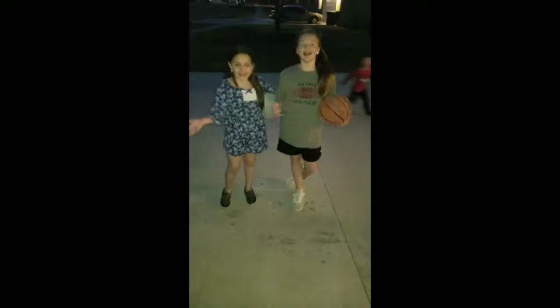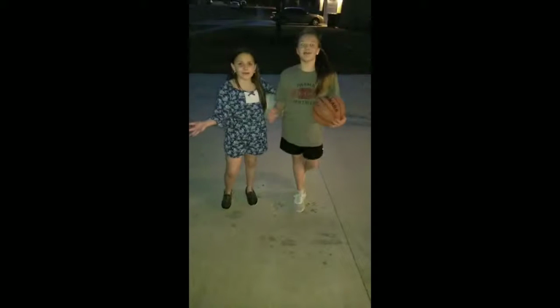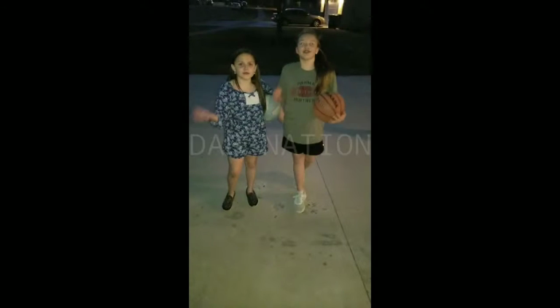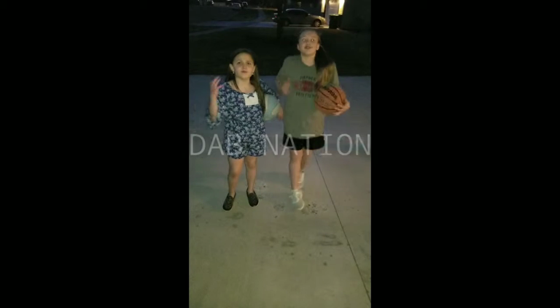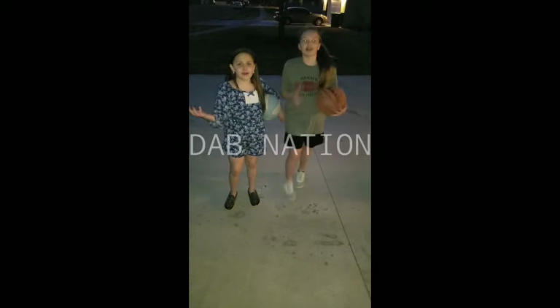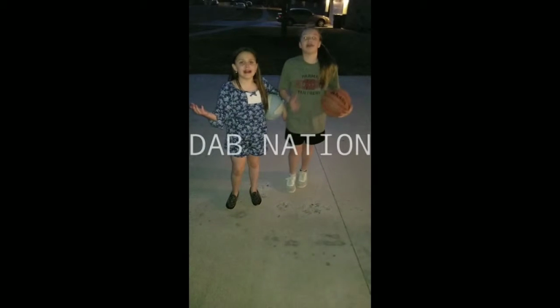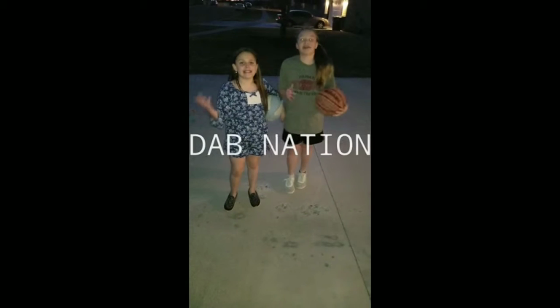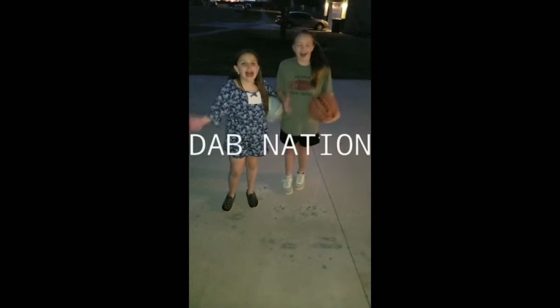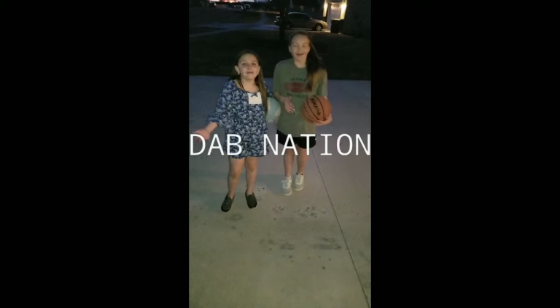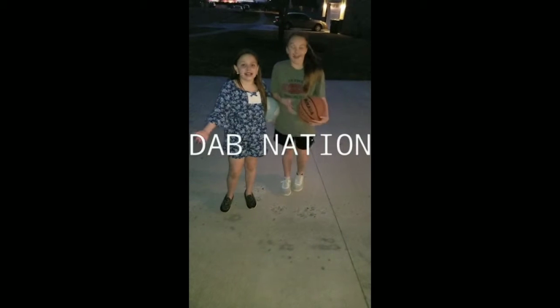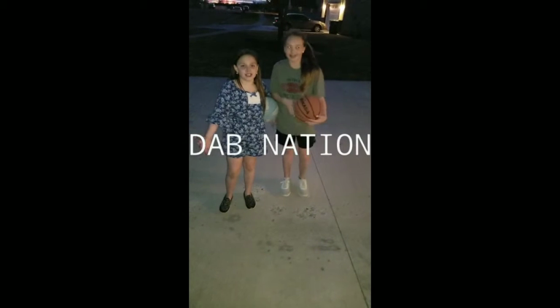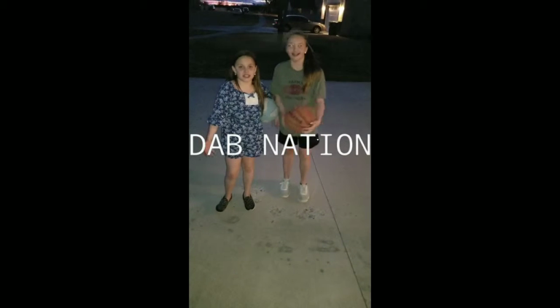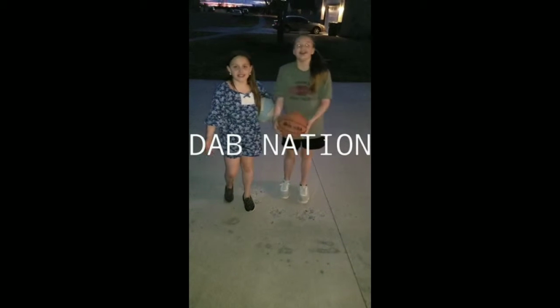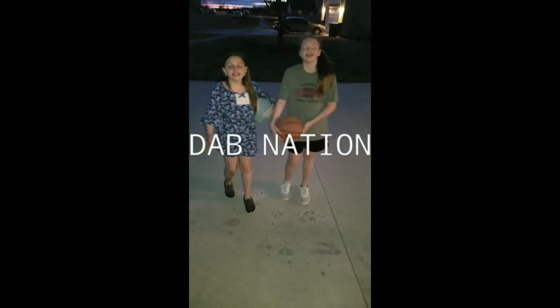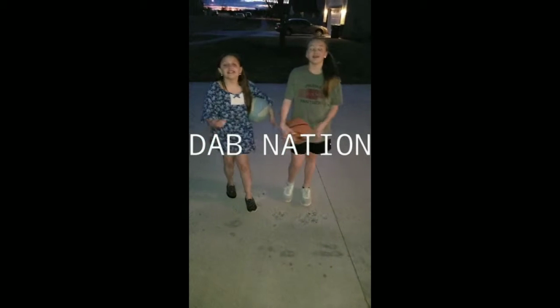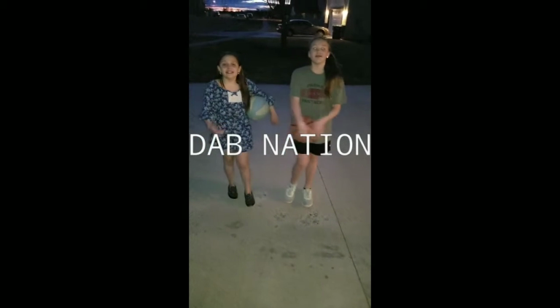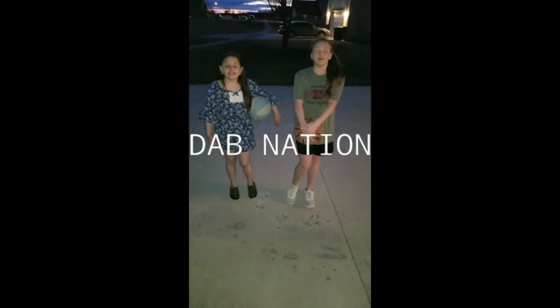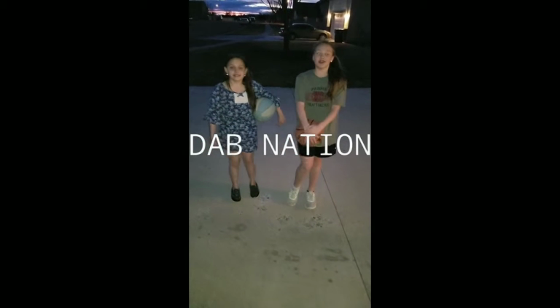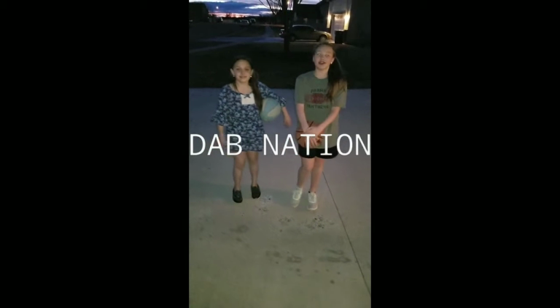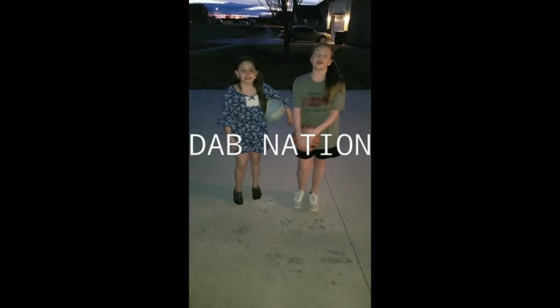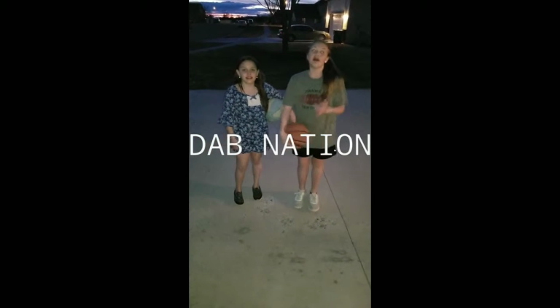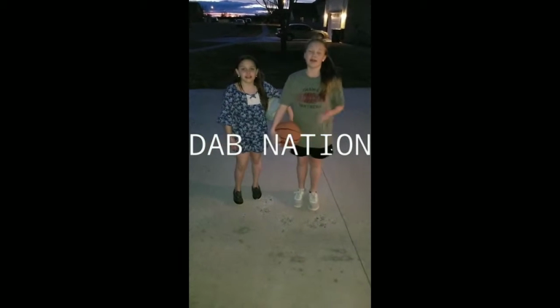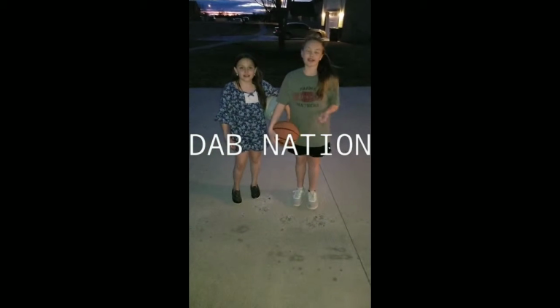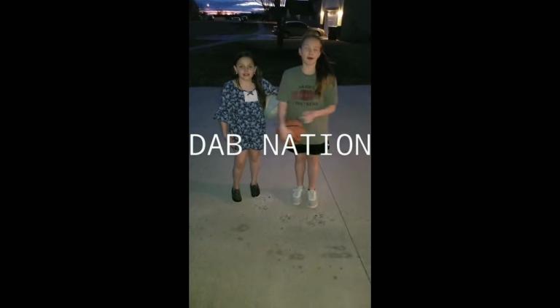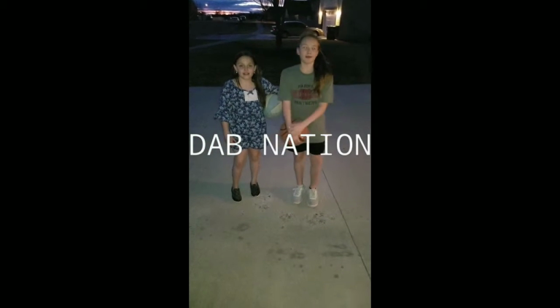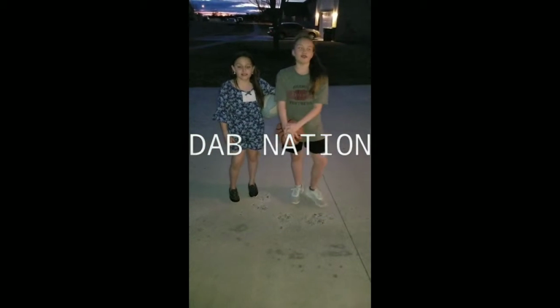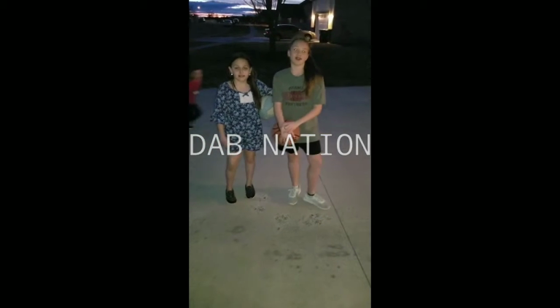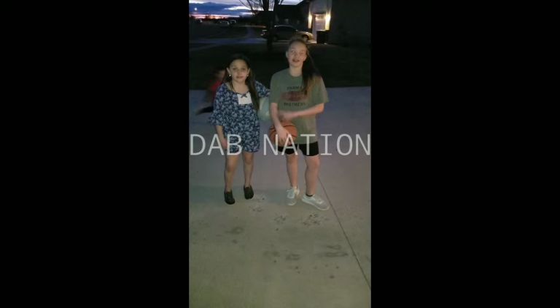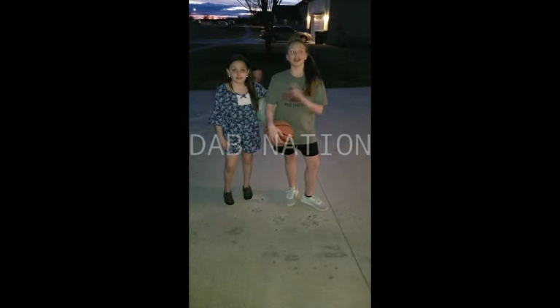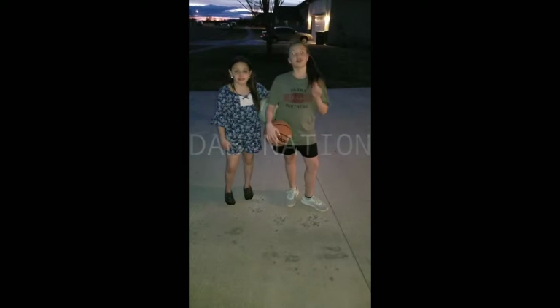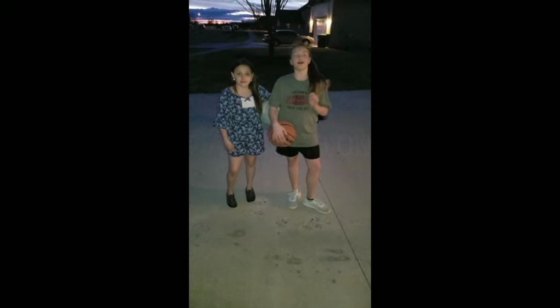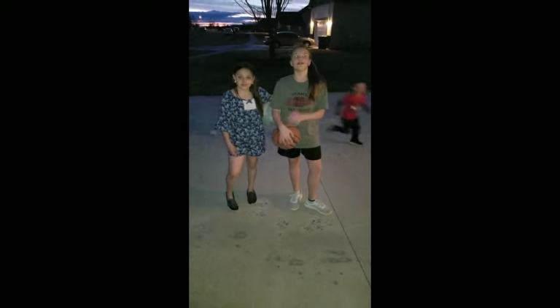Hey Divers! Welcome back to Dive Nation! Today we're going to be doing some basketball moves, so let's get to it.